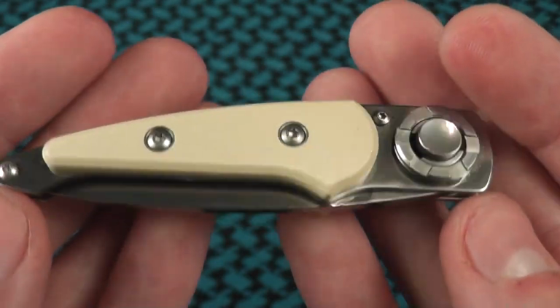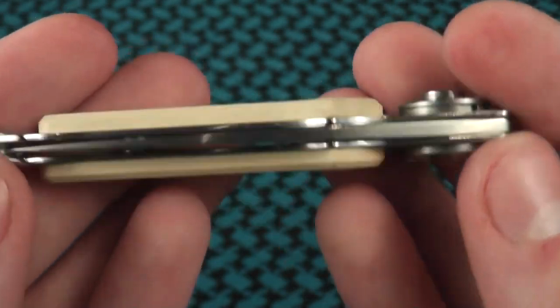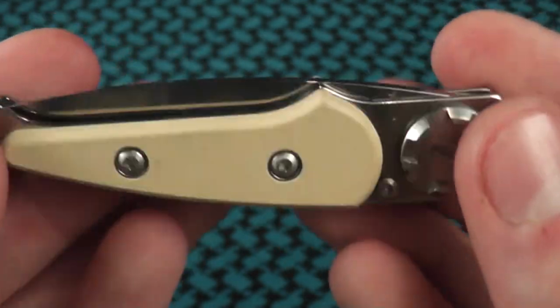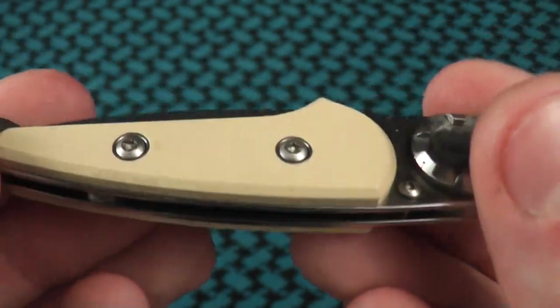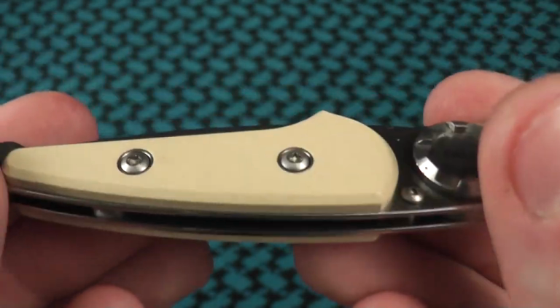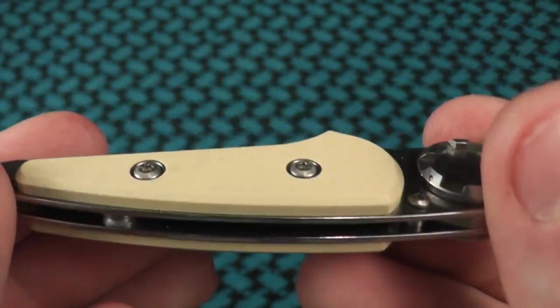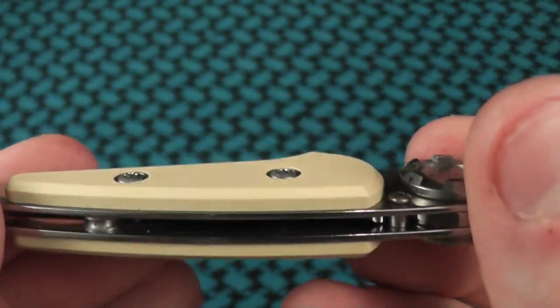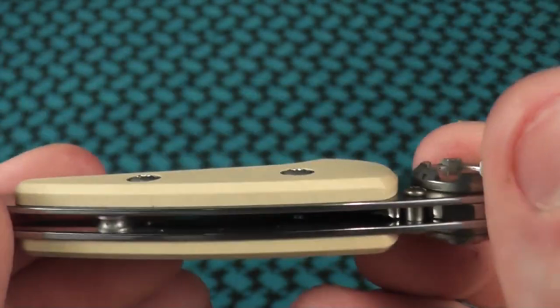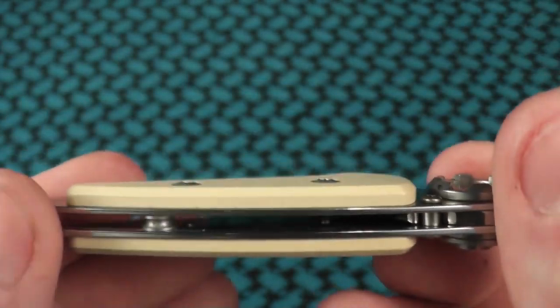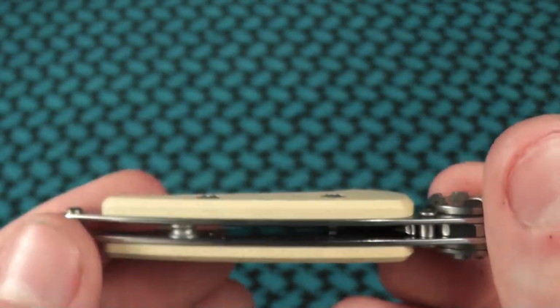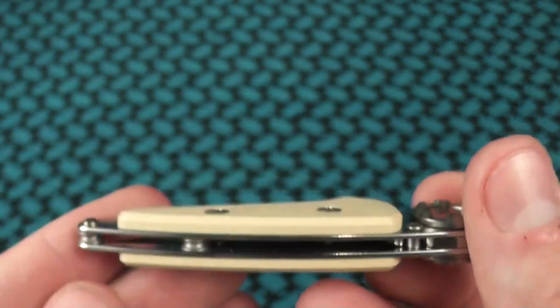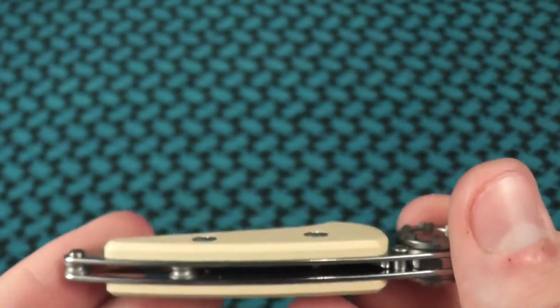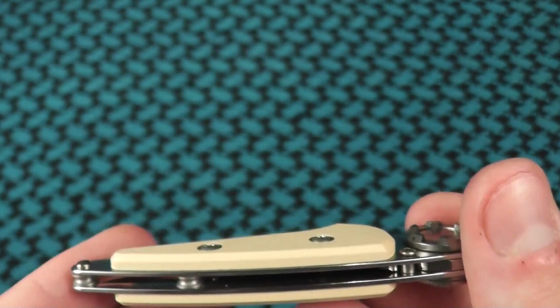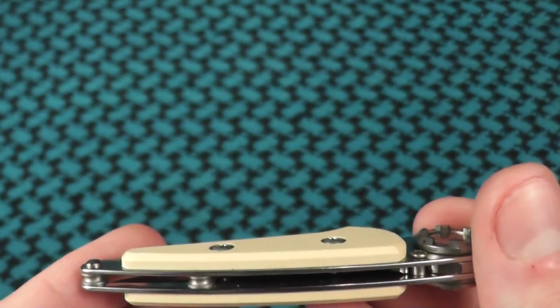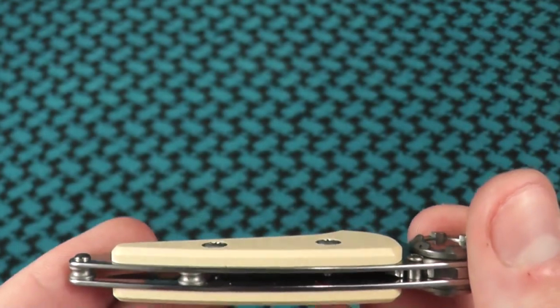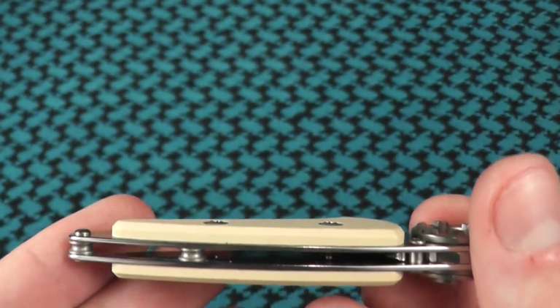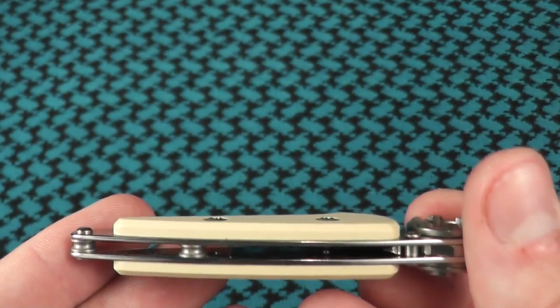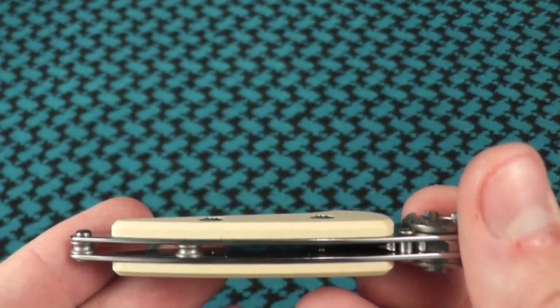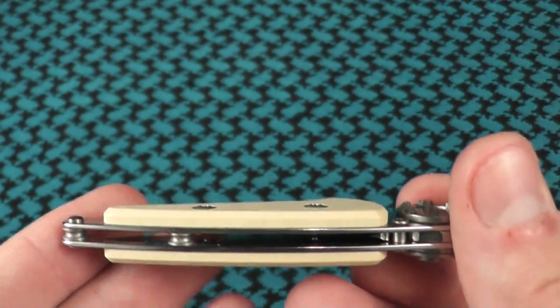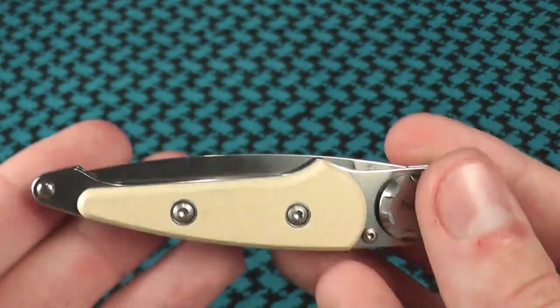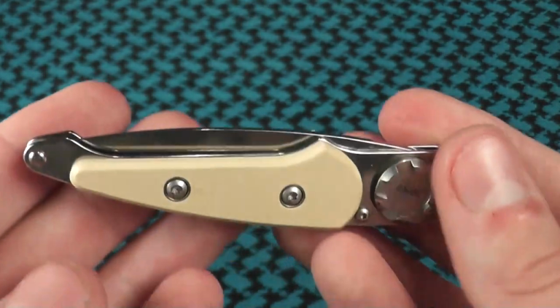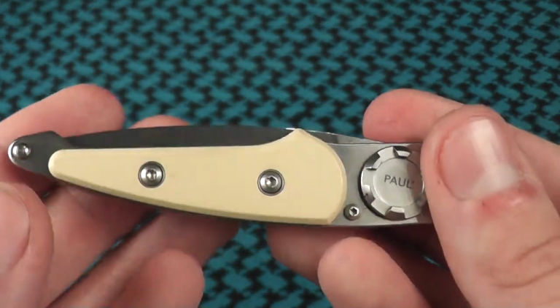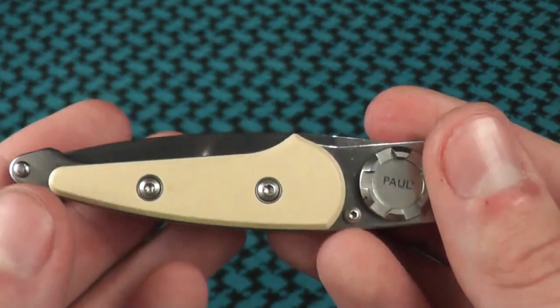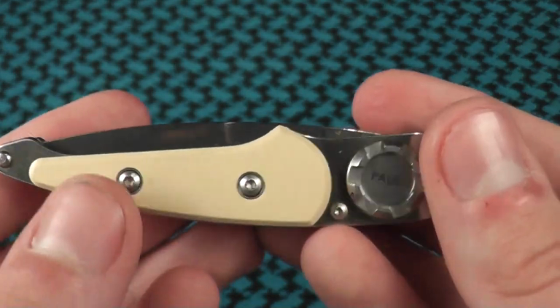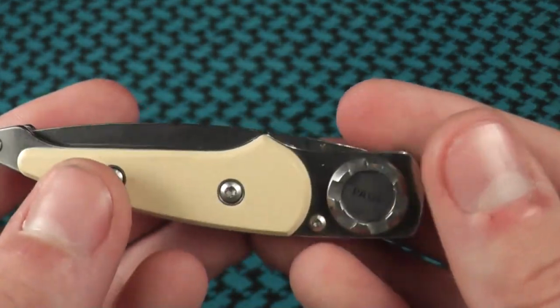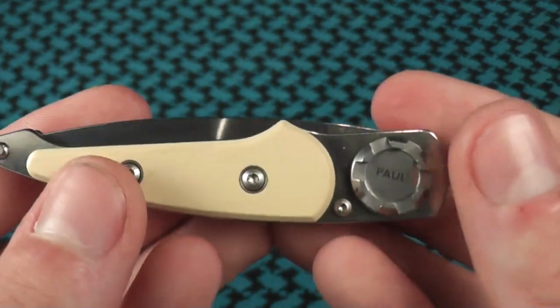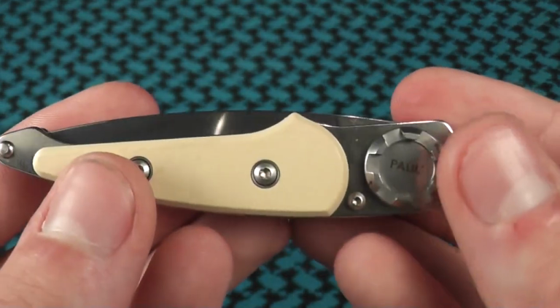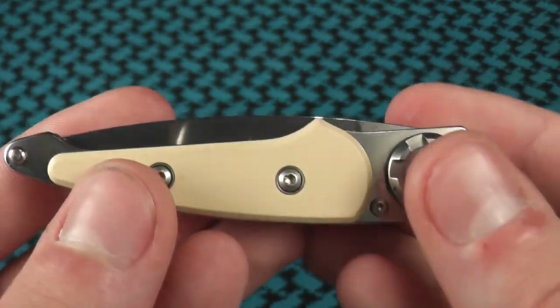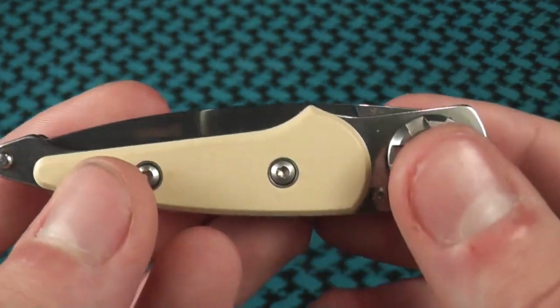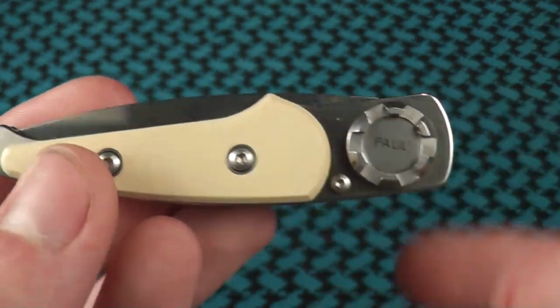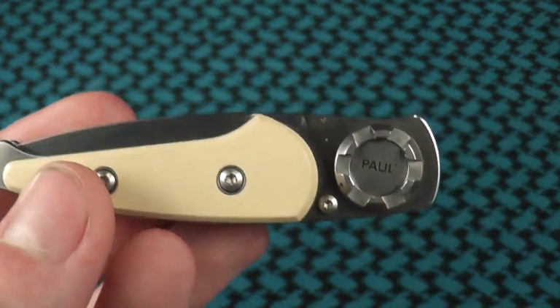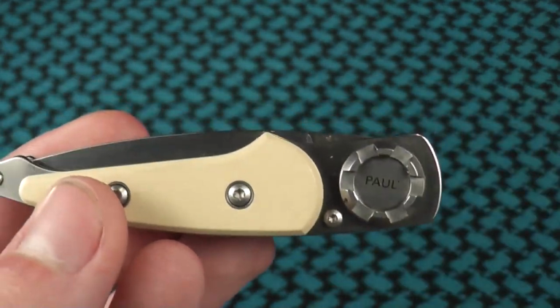That is the Benchmade Axle A5. Thanks for watching, and I'll see you guys later.